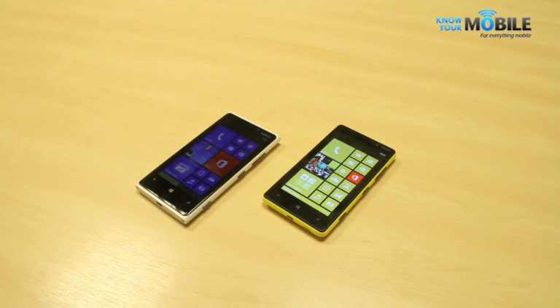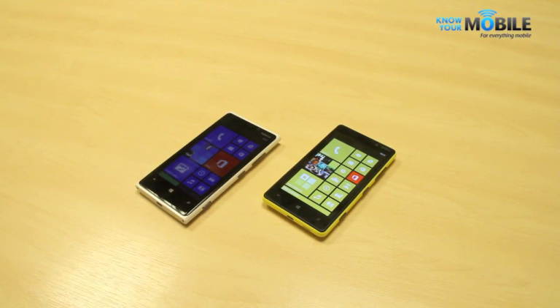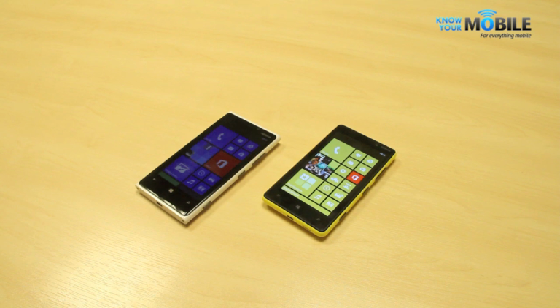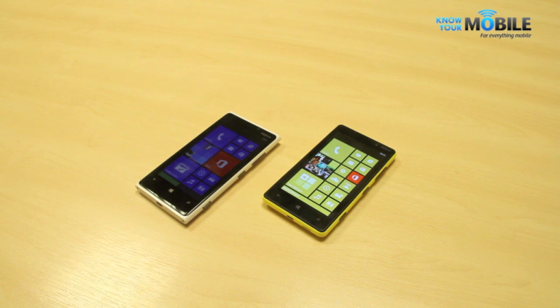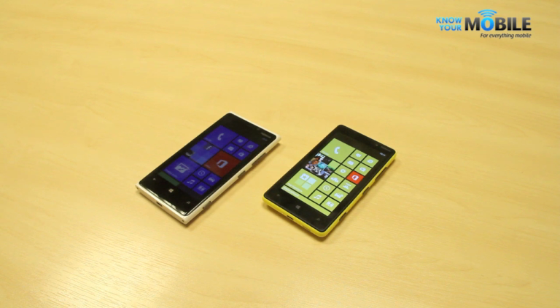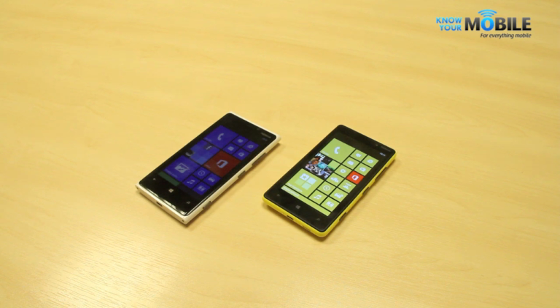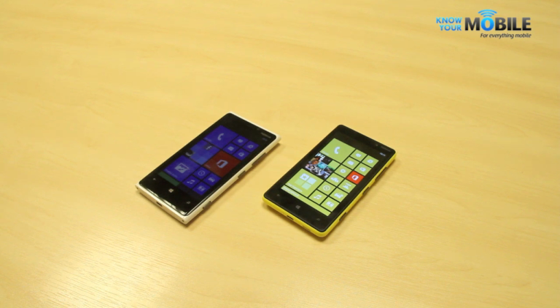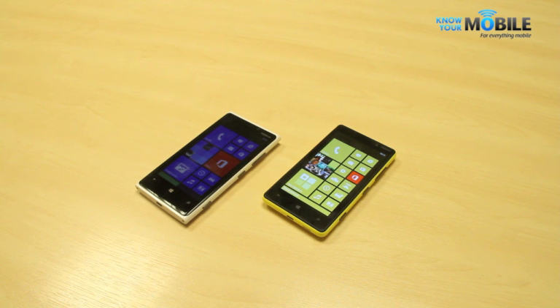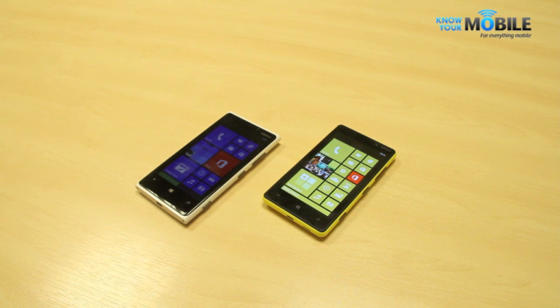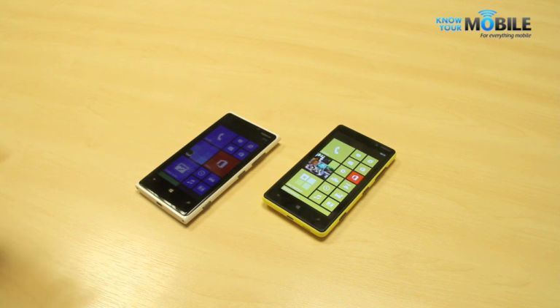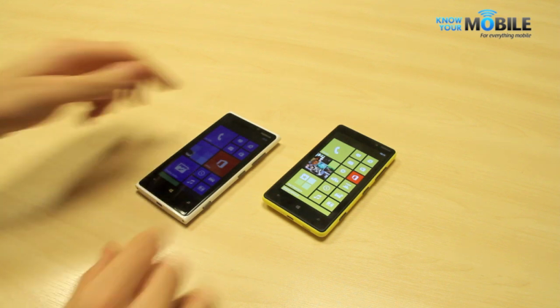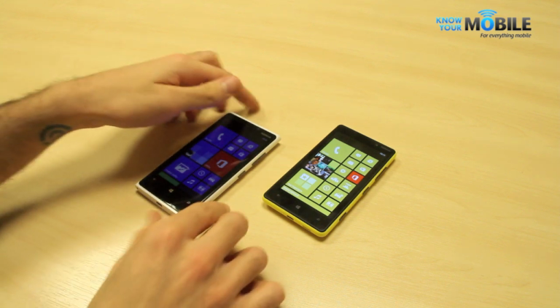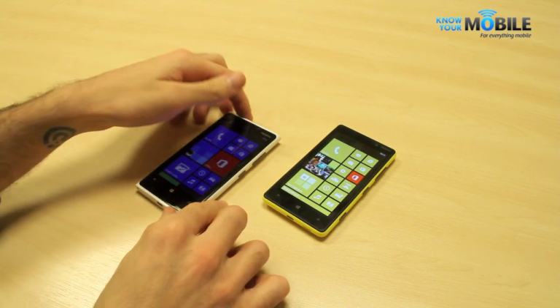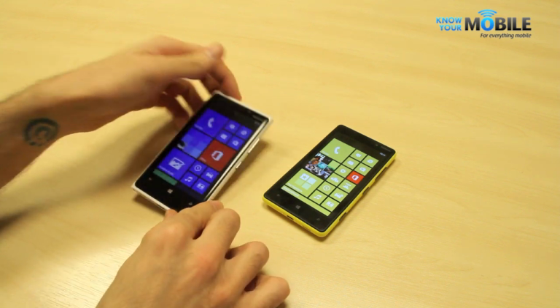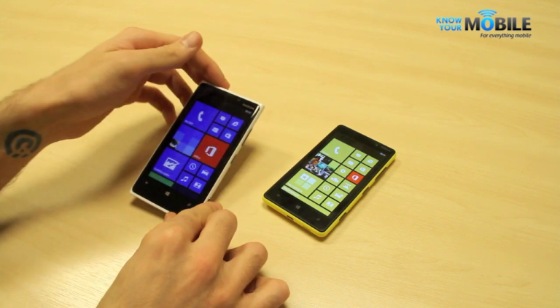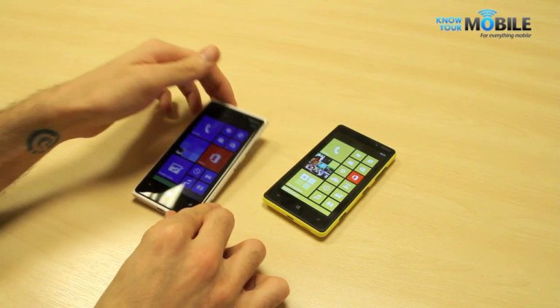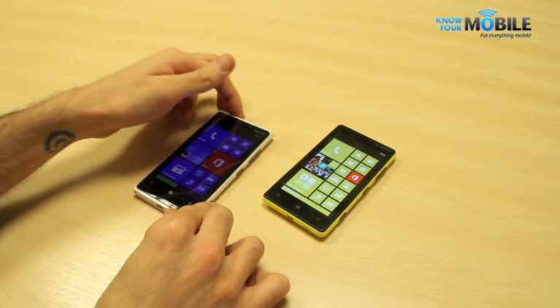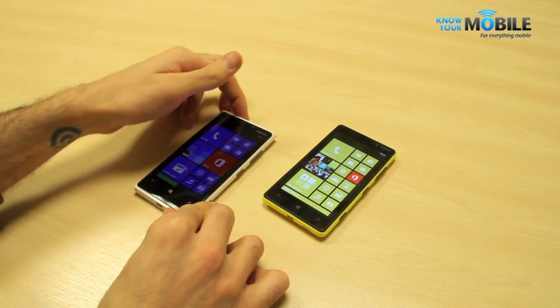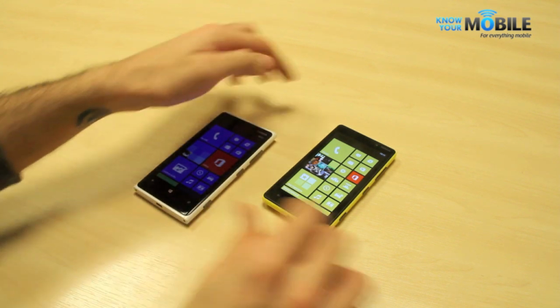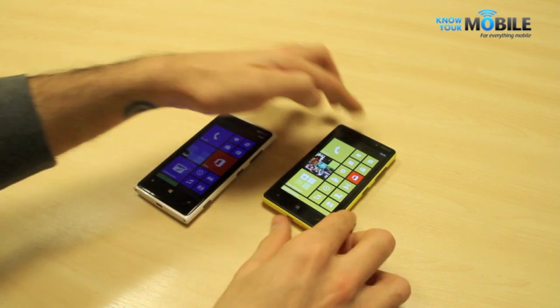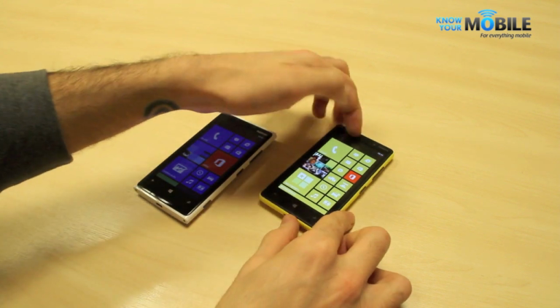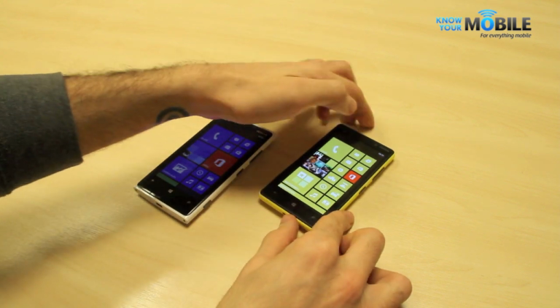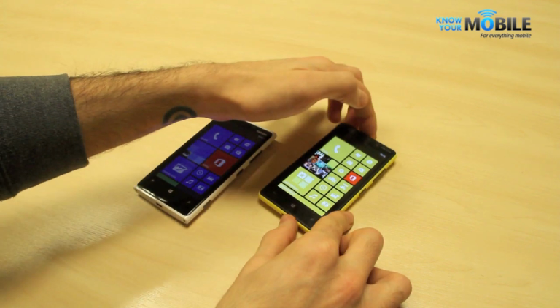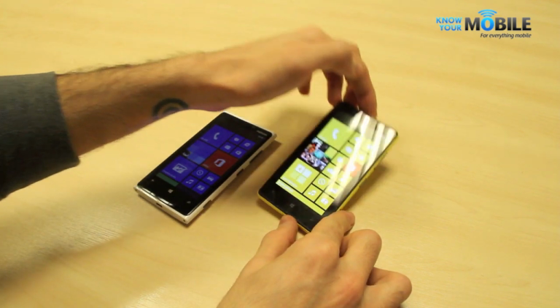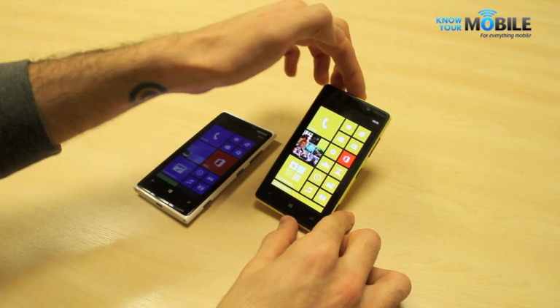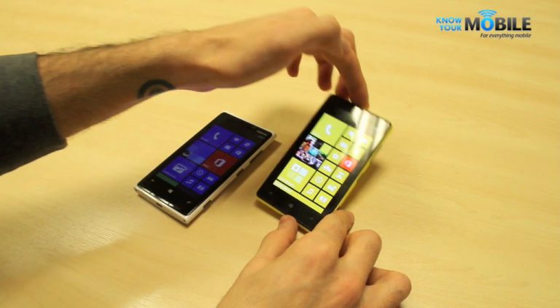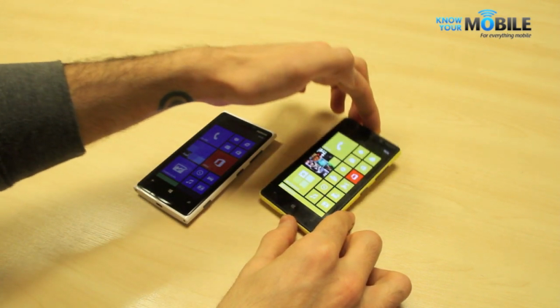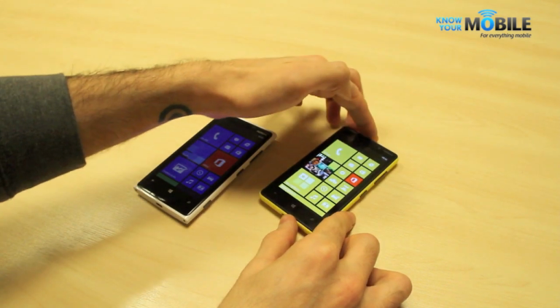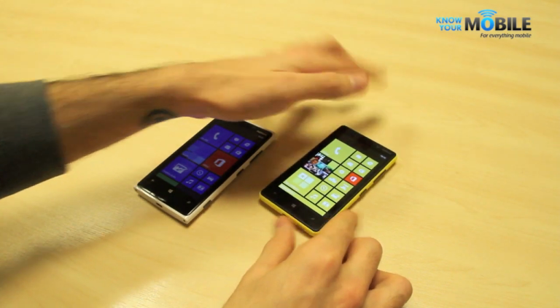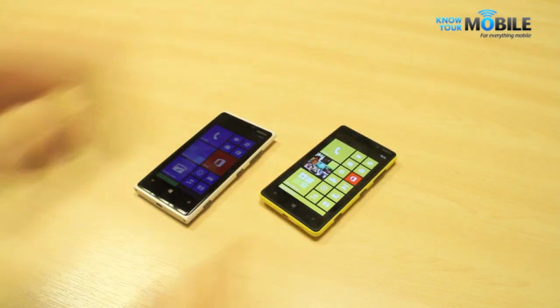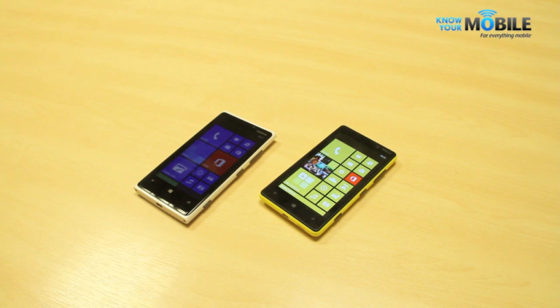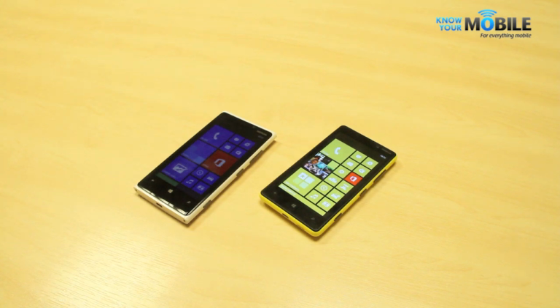Welcome to Know Your Mobile. I'm Basil and this is the Lumia 920. This is the Lumia 820 and you're watching a video comparison.